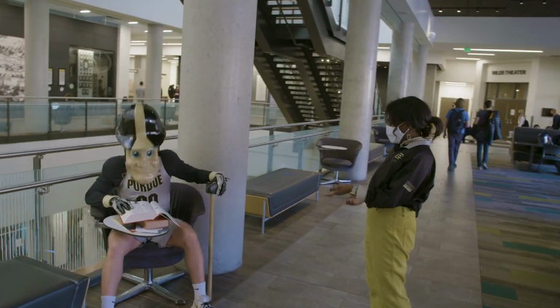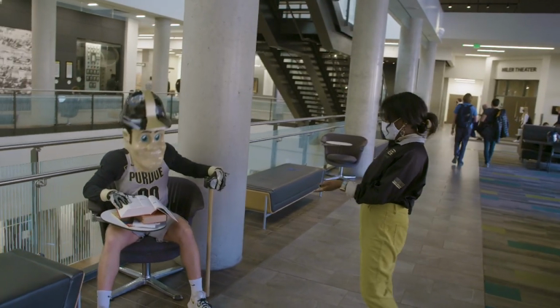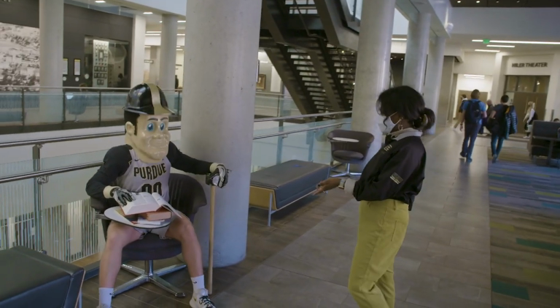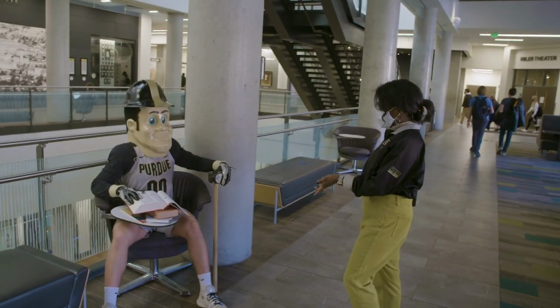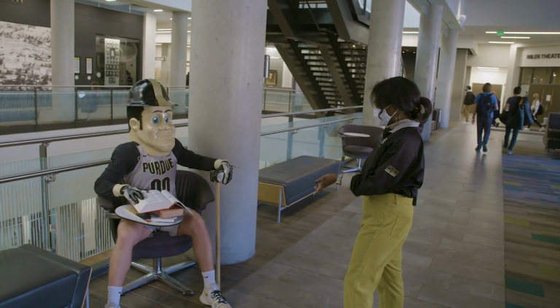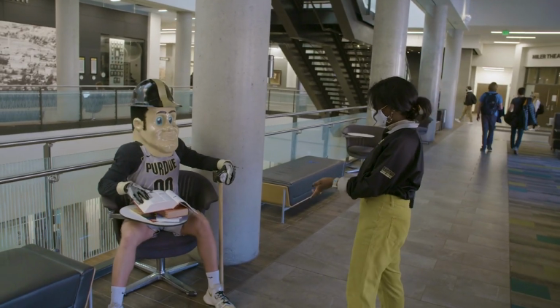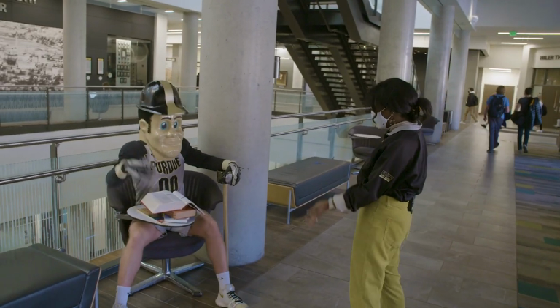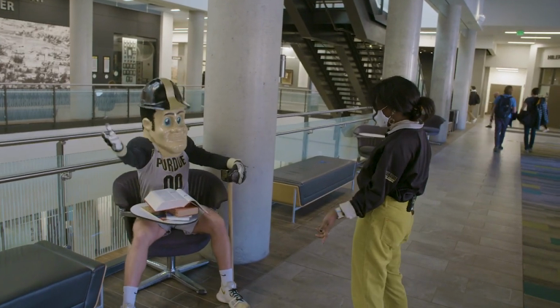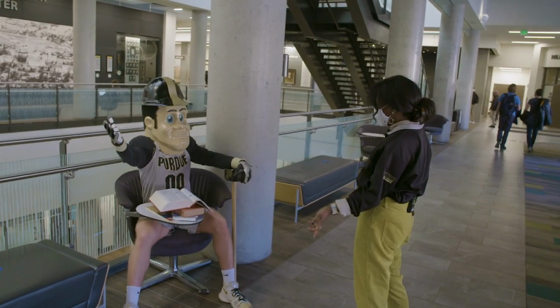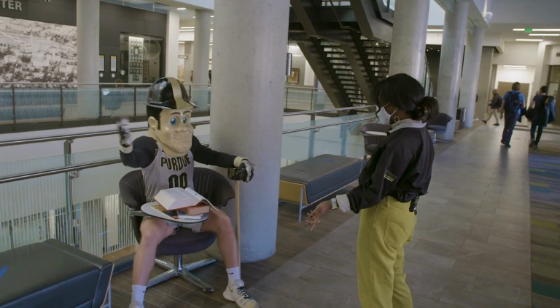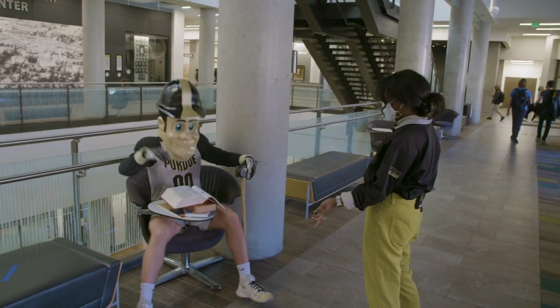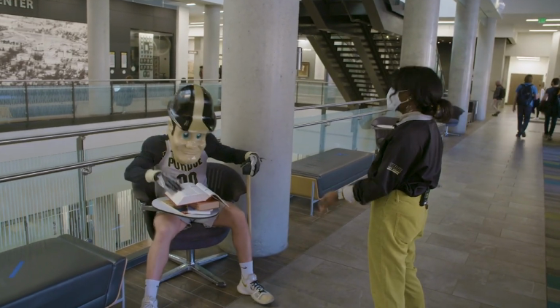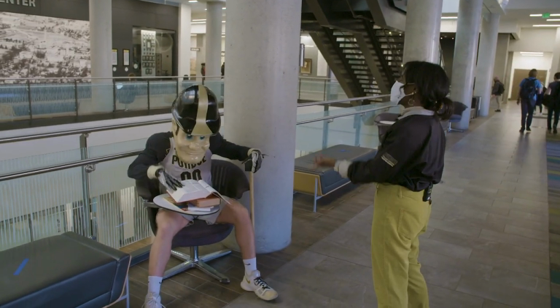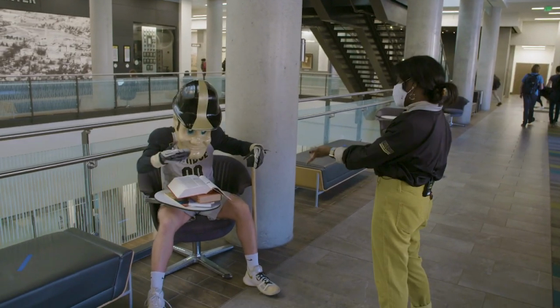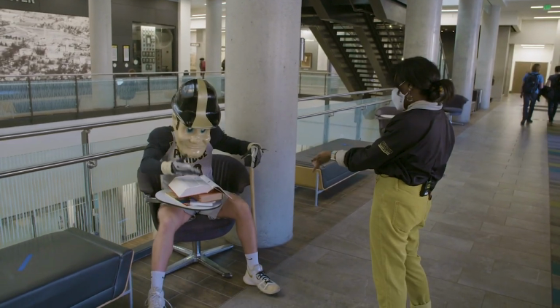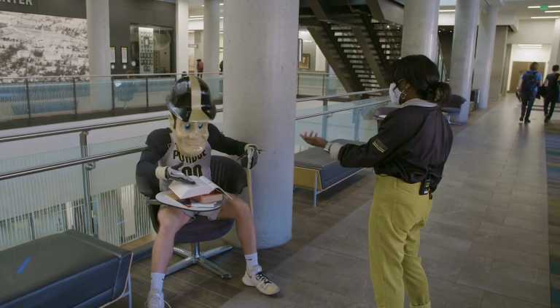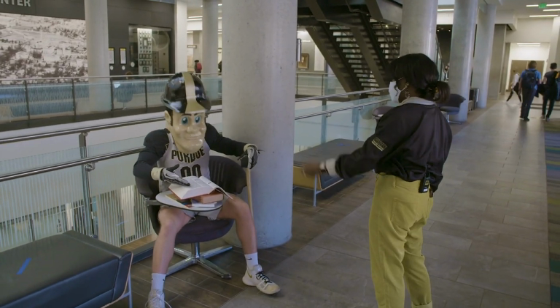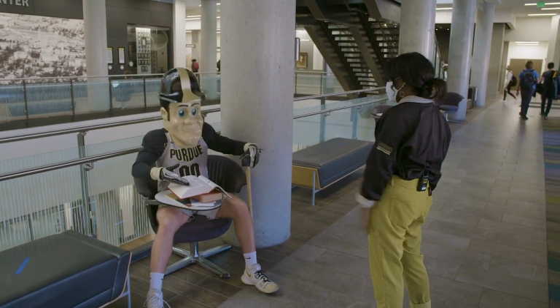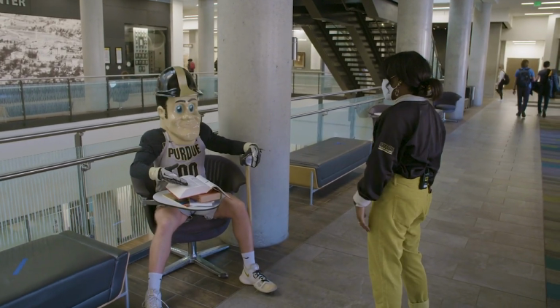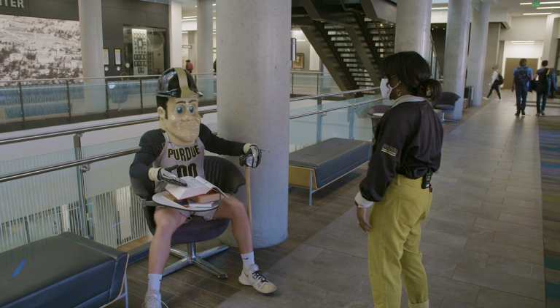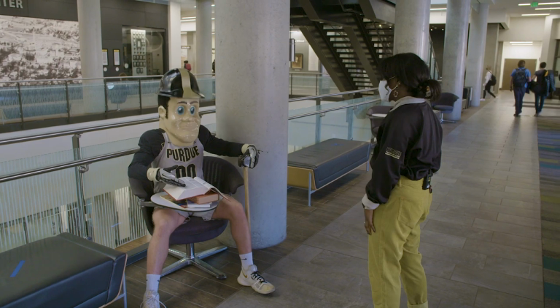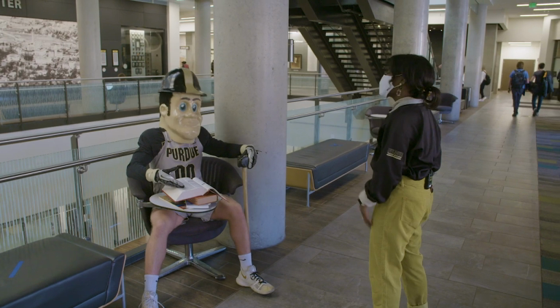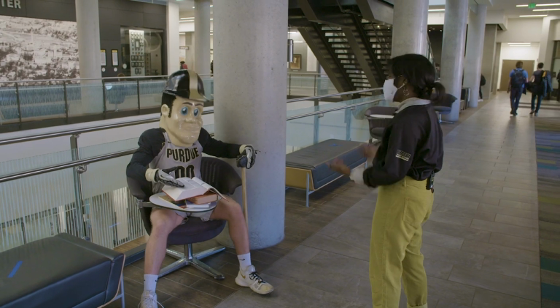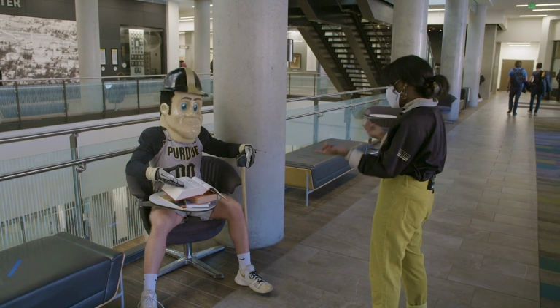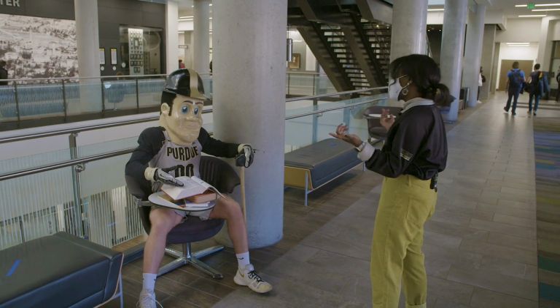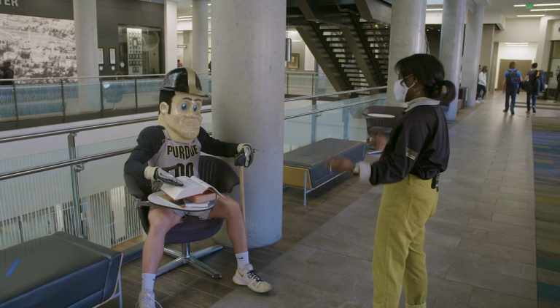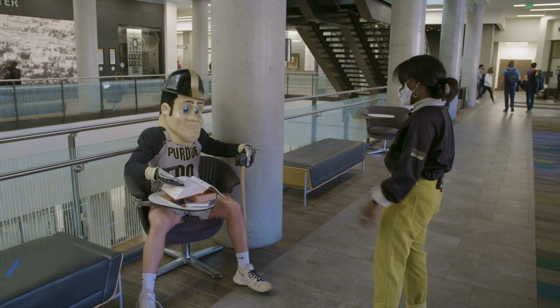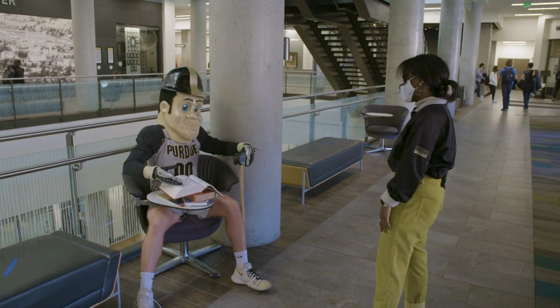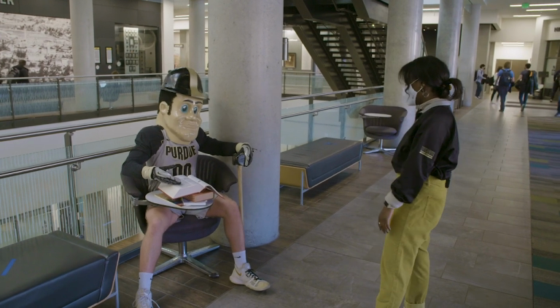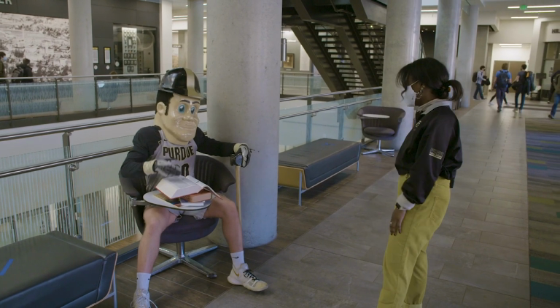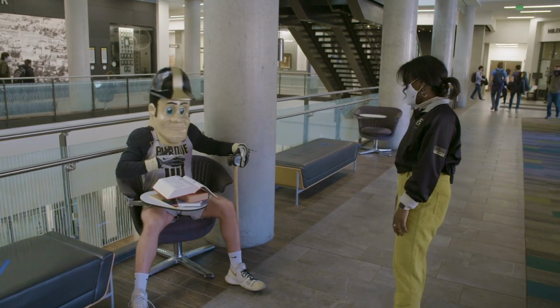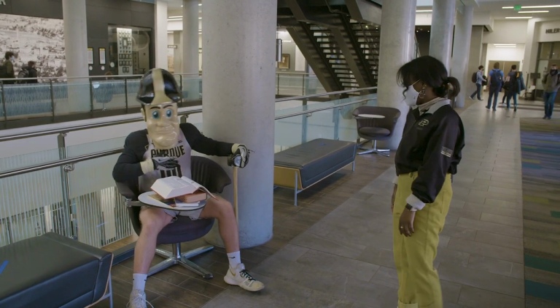Hey Pete, what are you doing? Studying for a big exam? WOLC's the perfect place to do that.